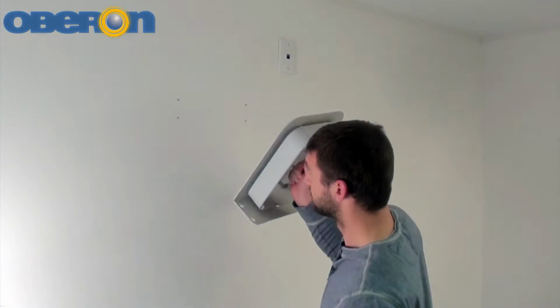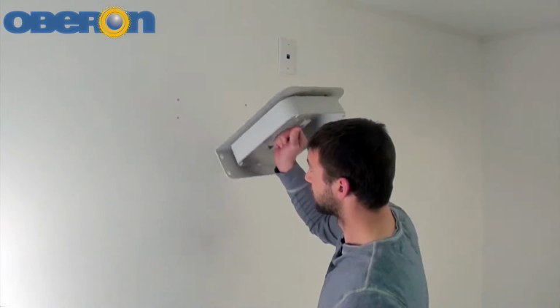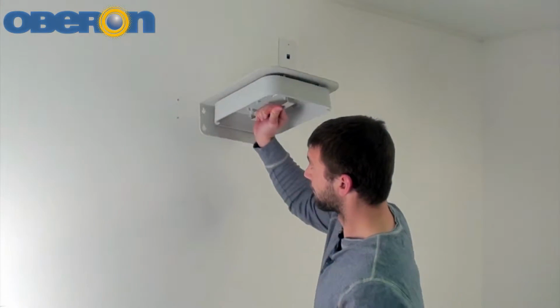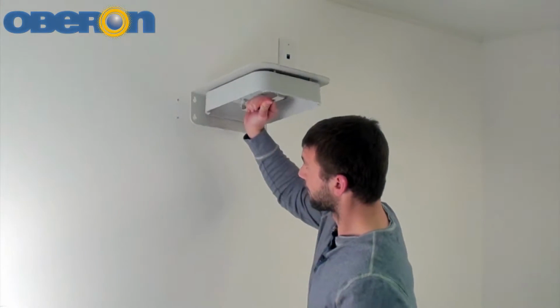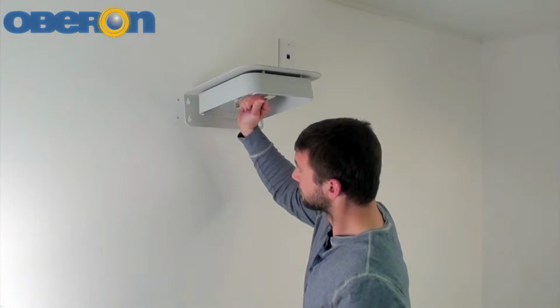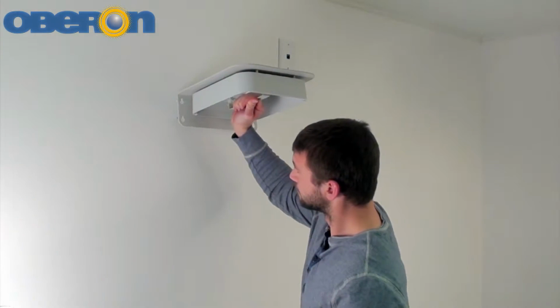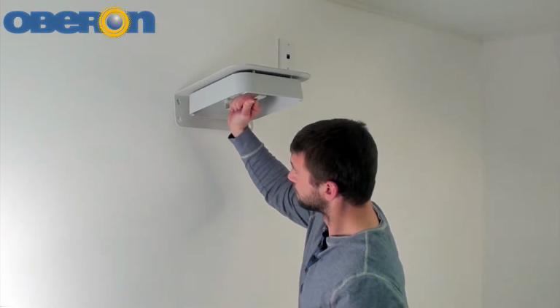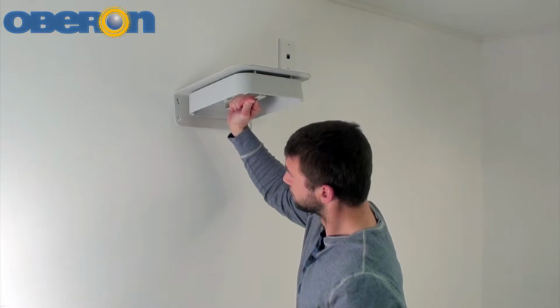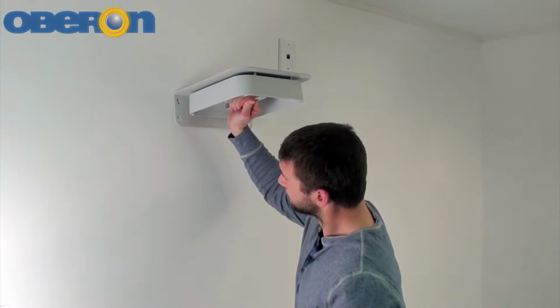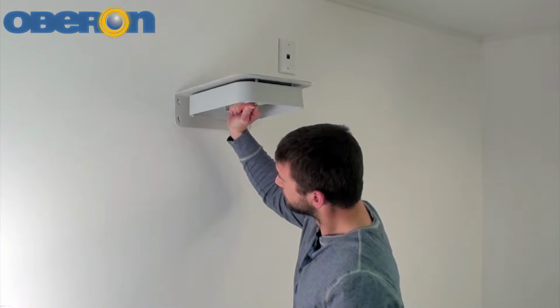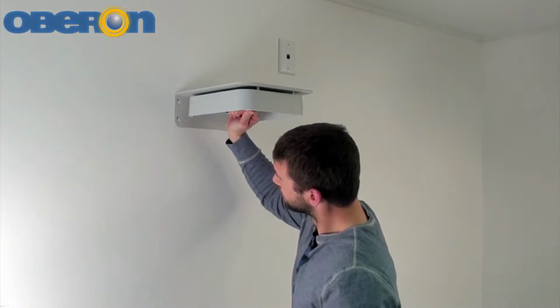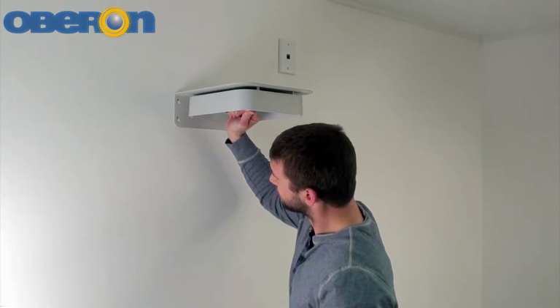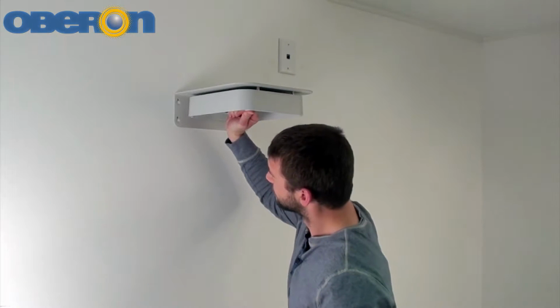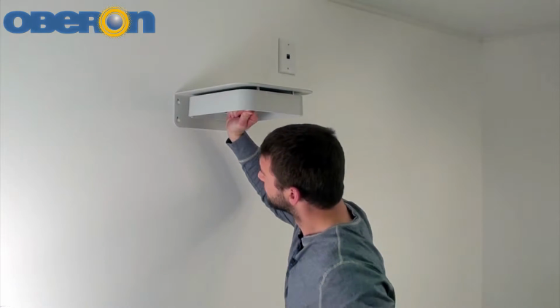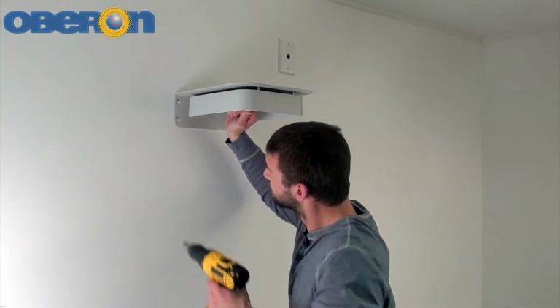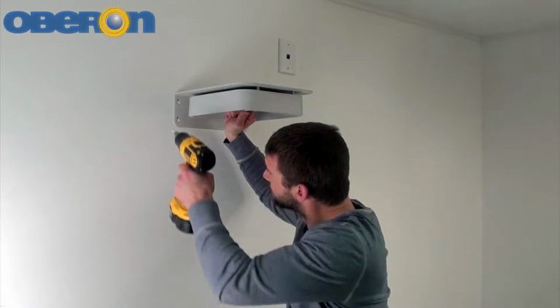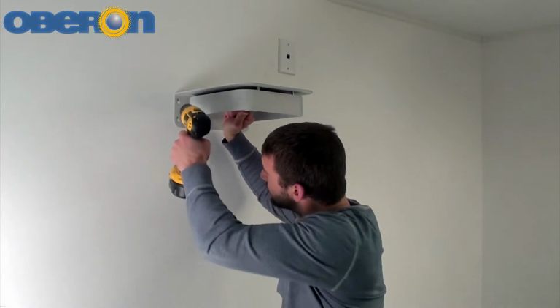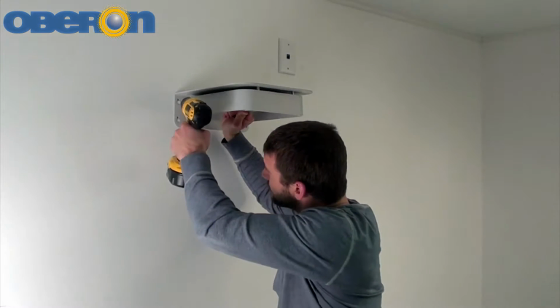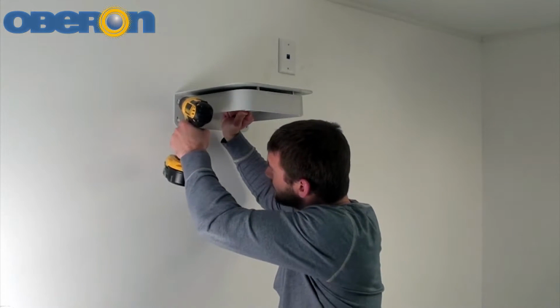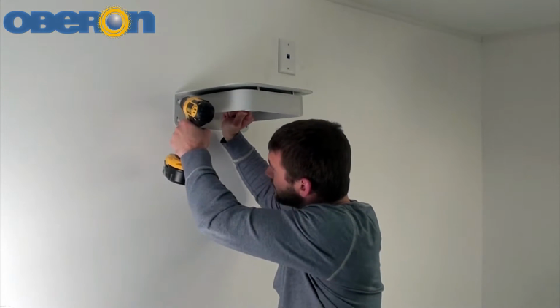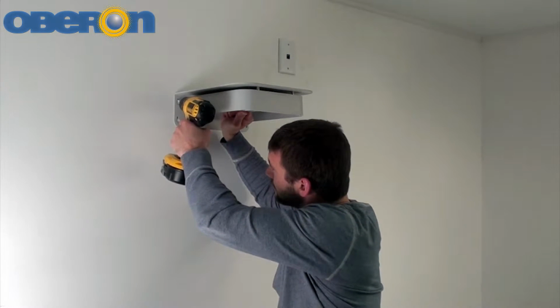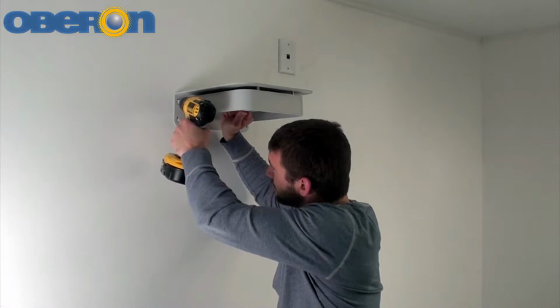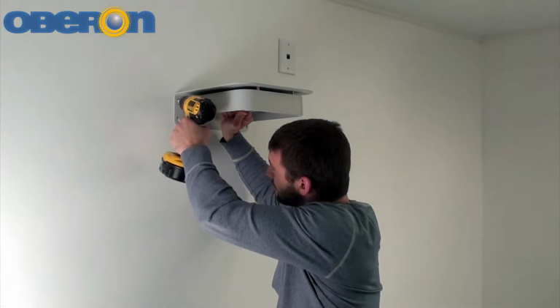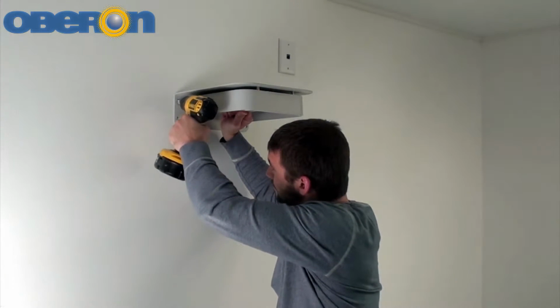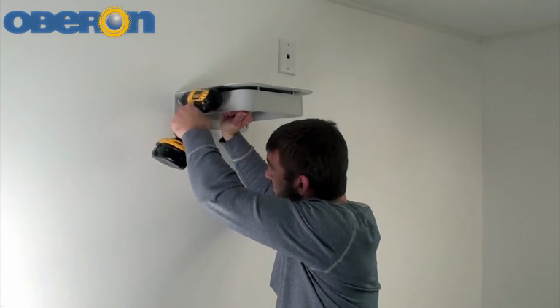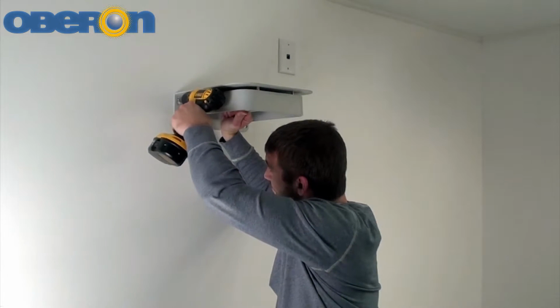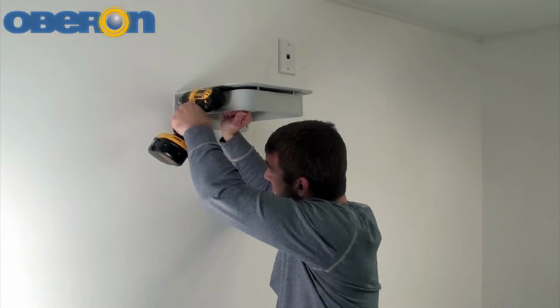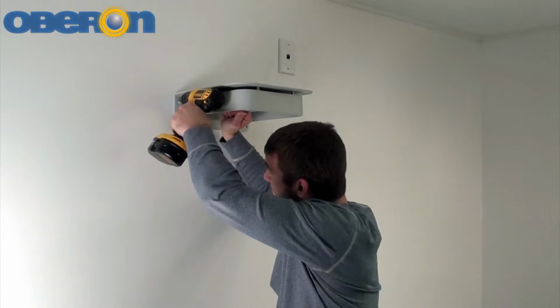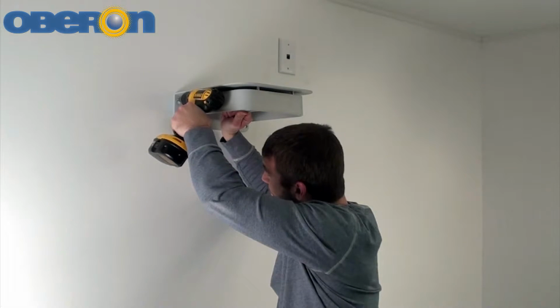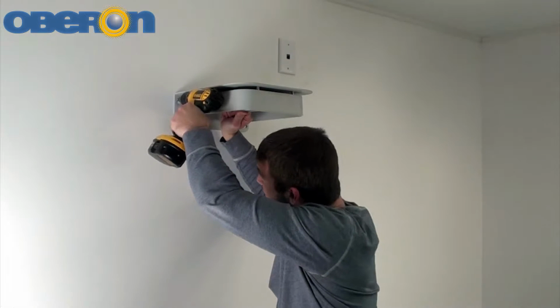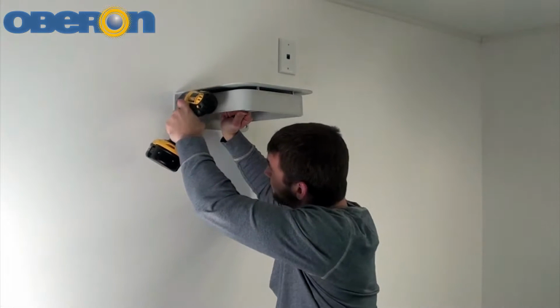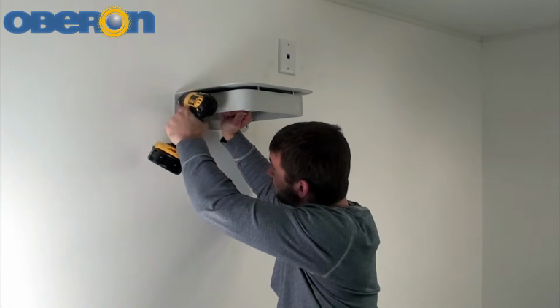Place the bracket mount on the wall where it is to be installed, mark the screw locations, and secure the assembly in place.